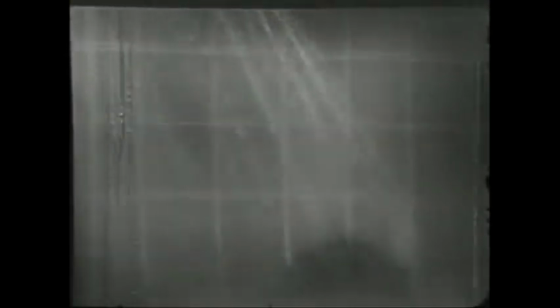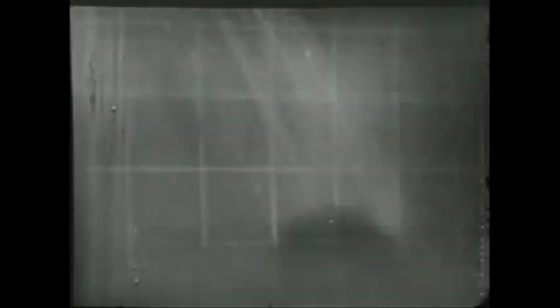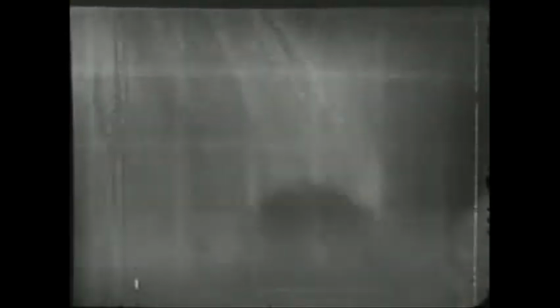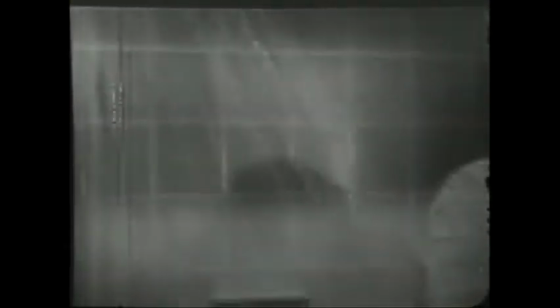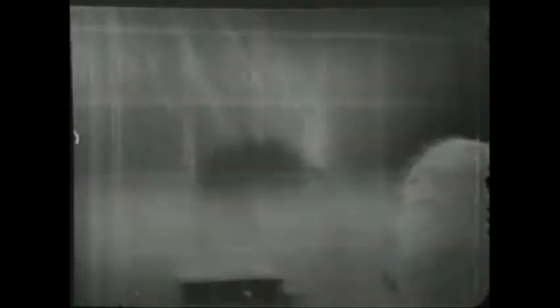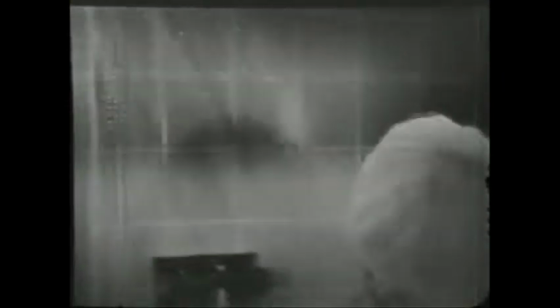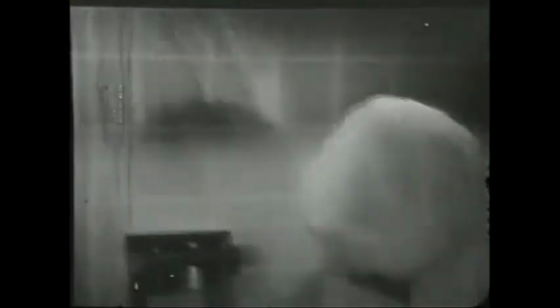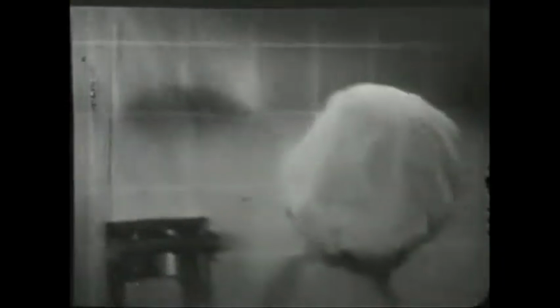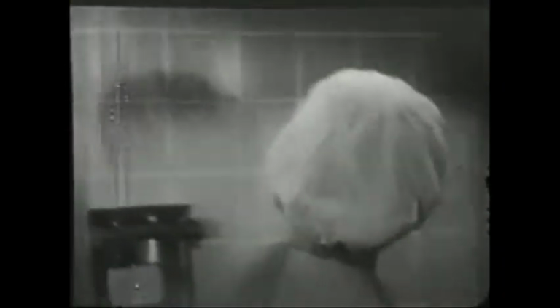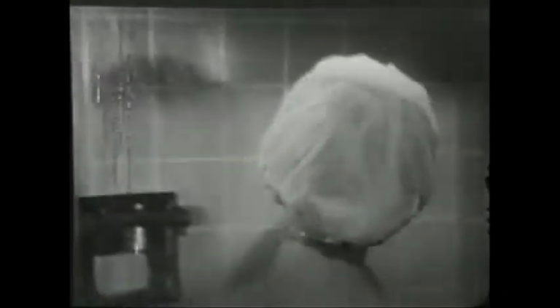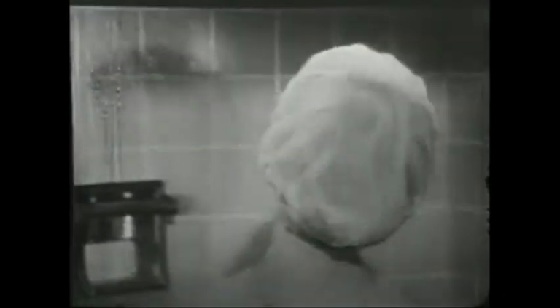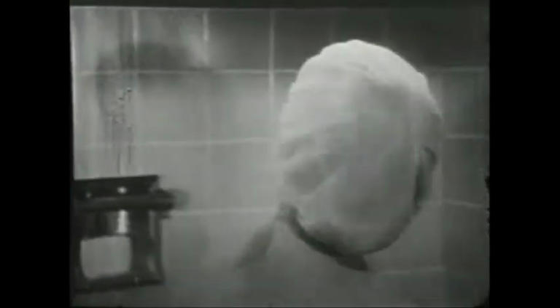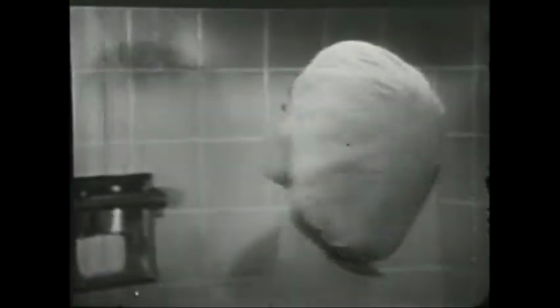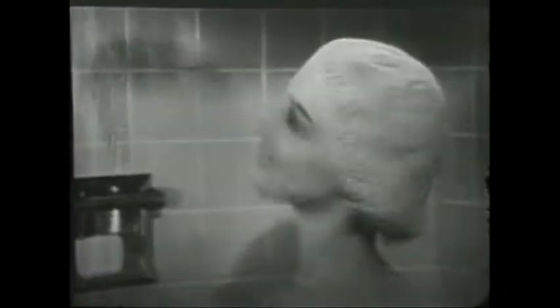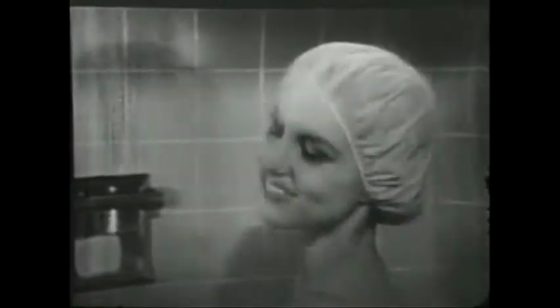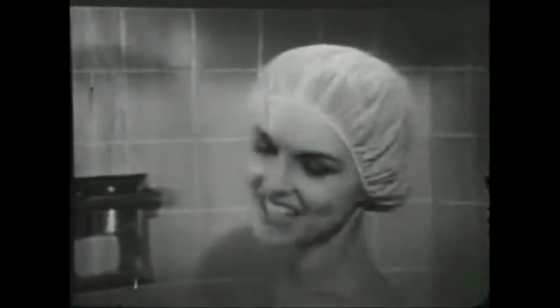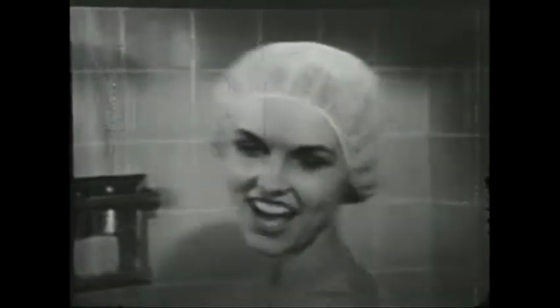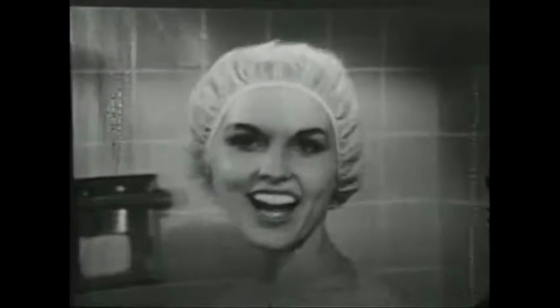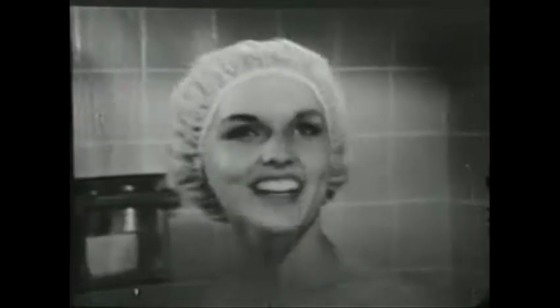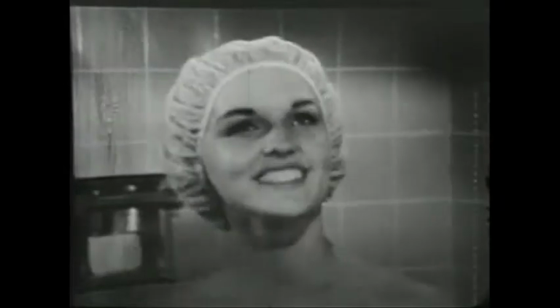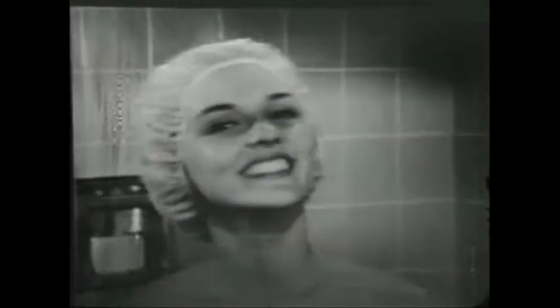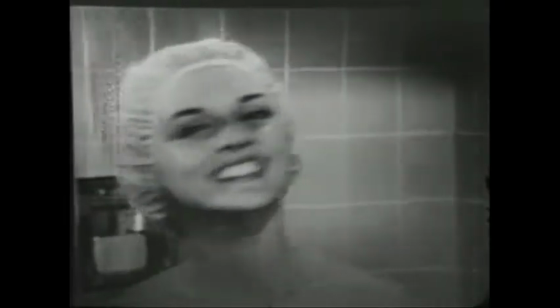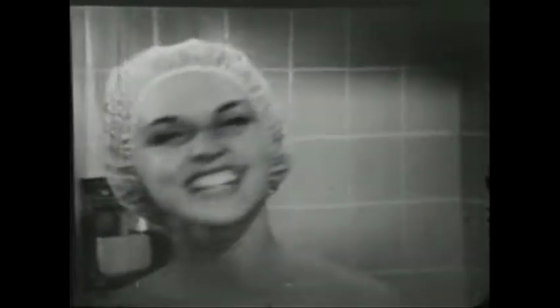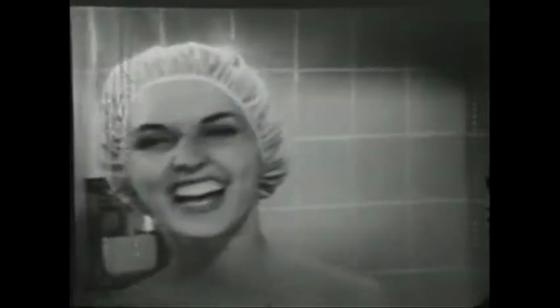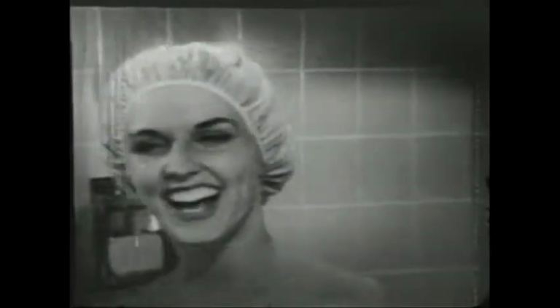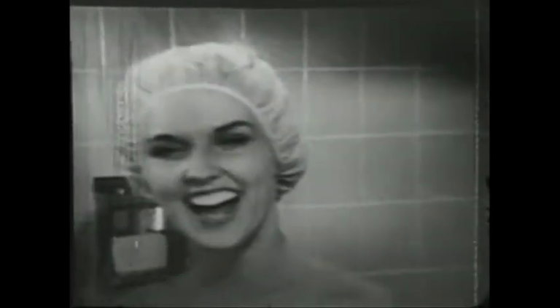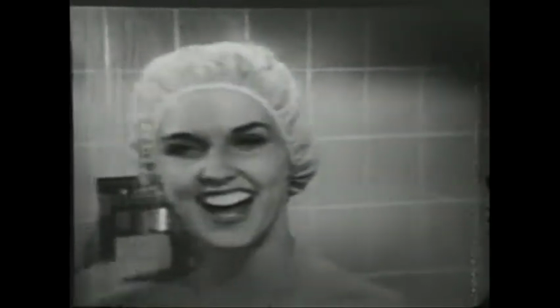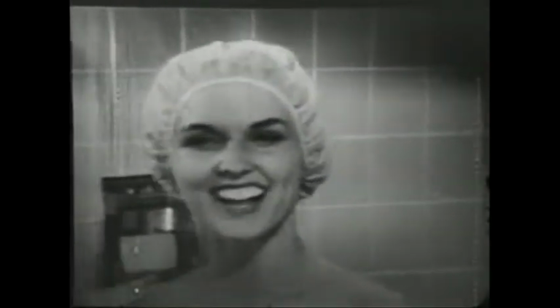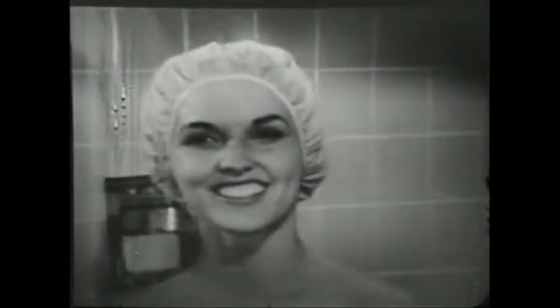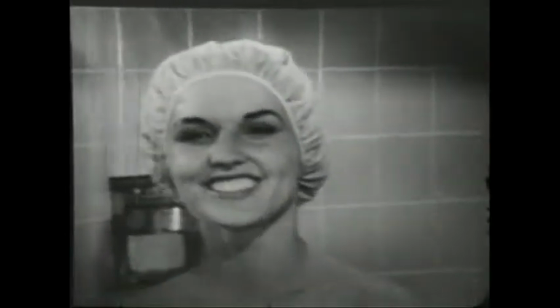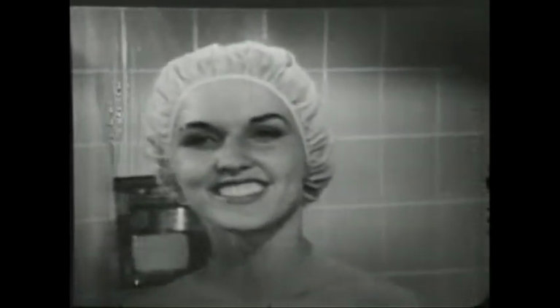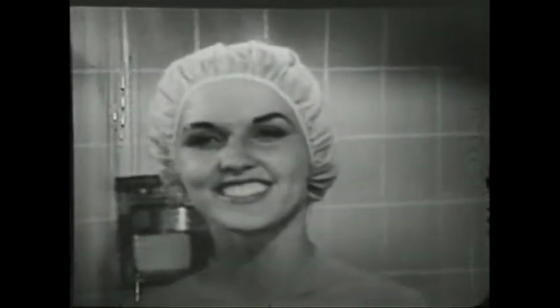Let it rain on your pretty roof. Your curls stay snug and dry under this lovely plastic shower cap.